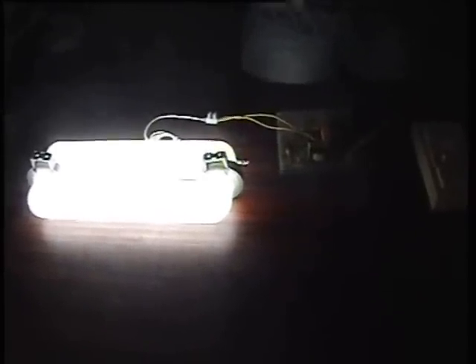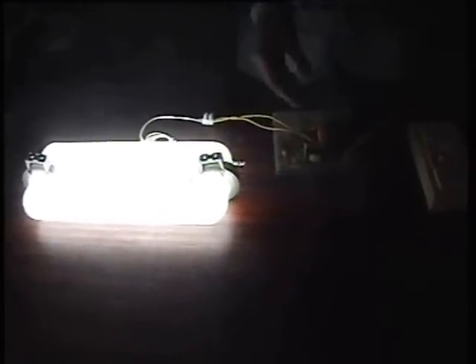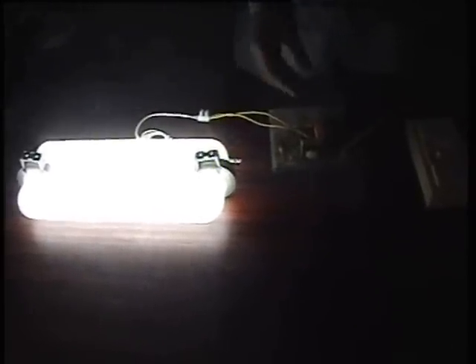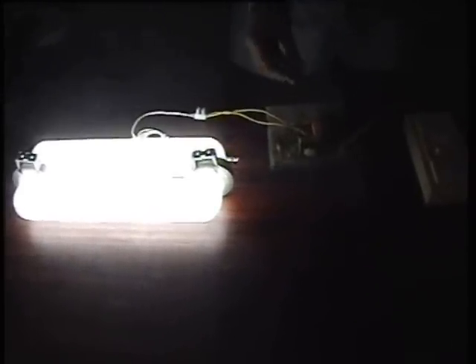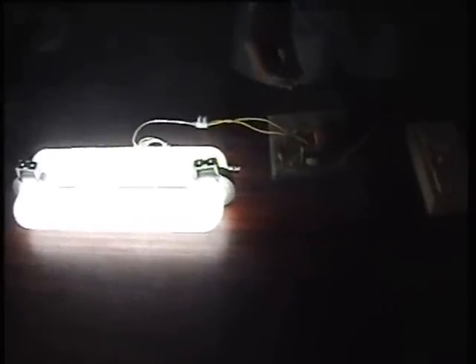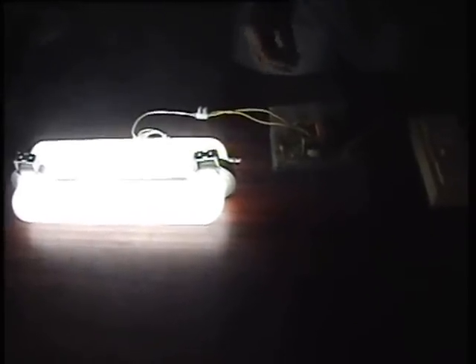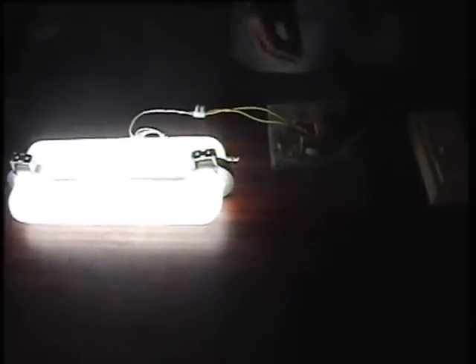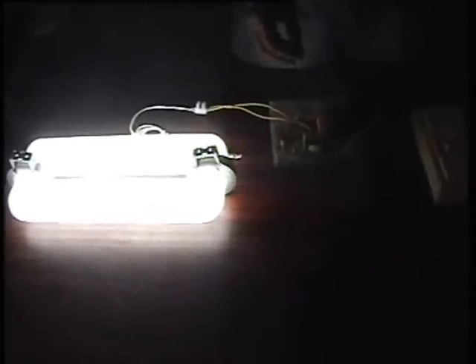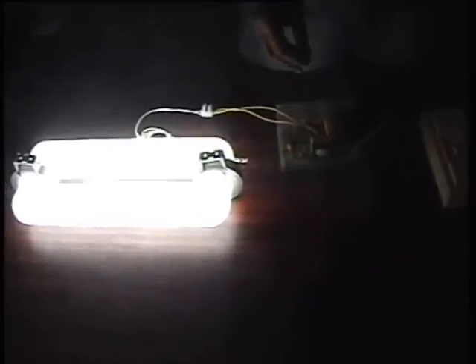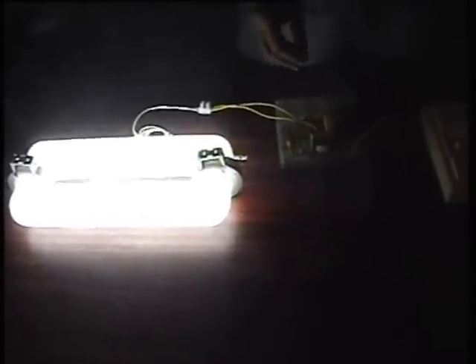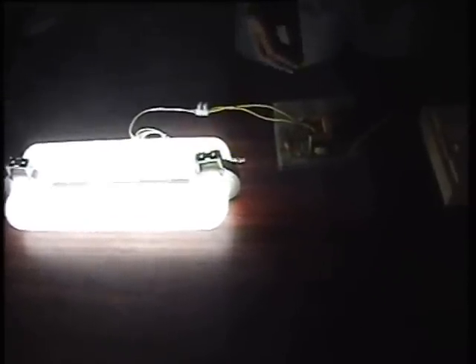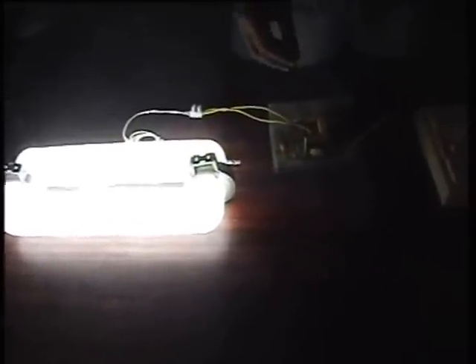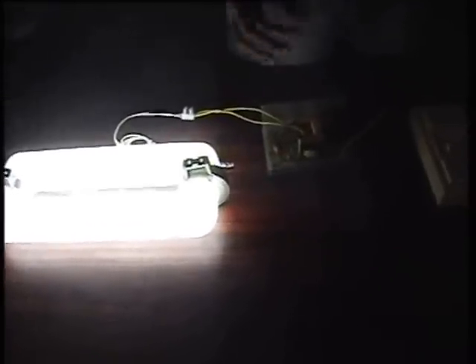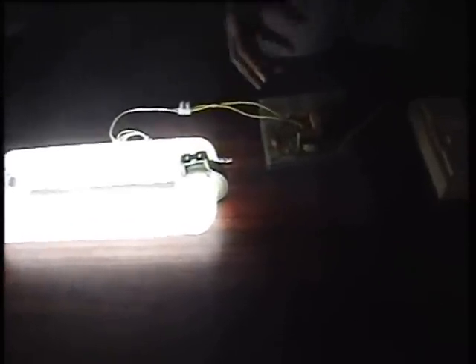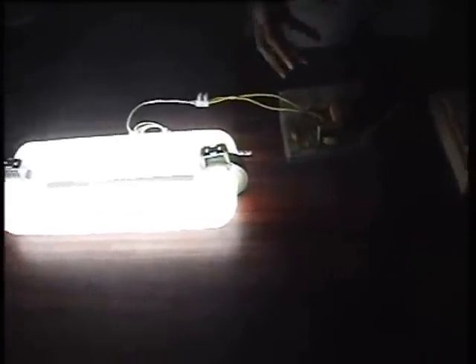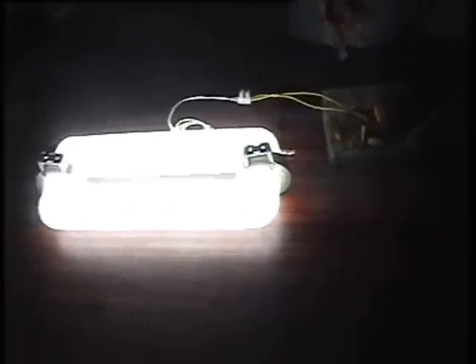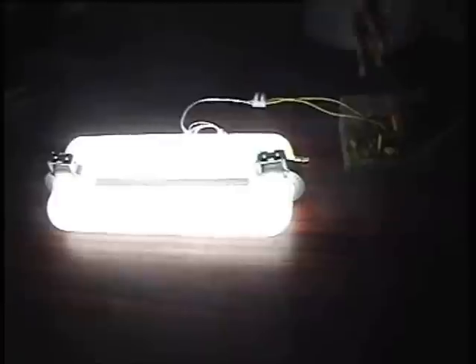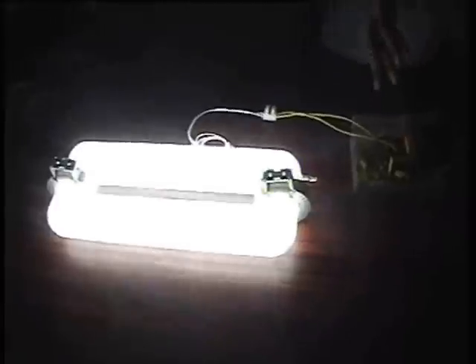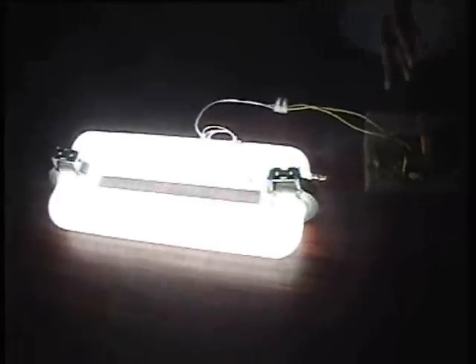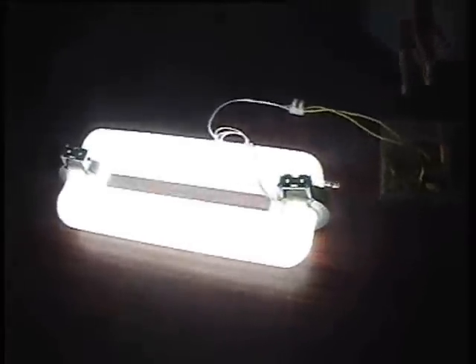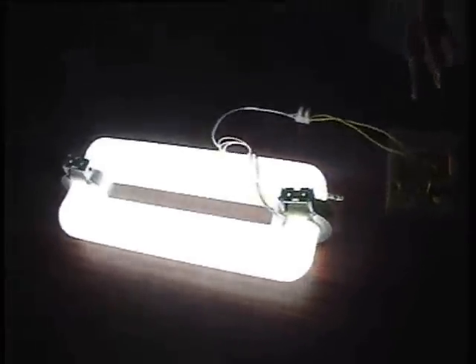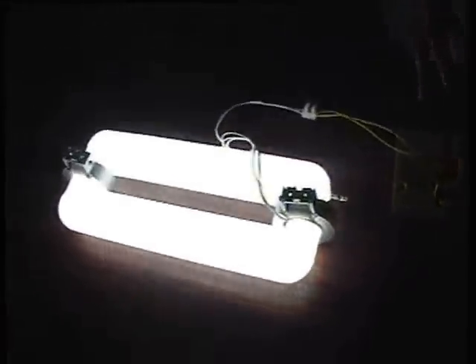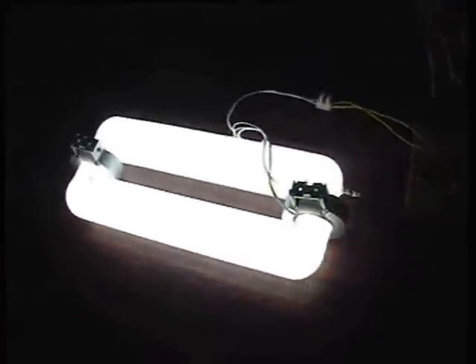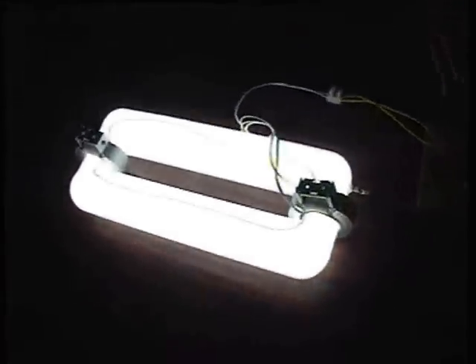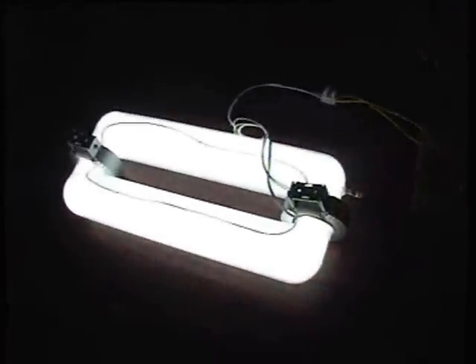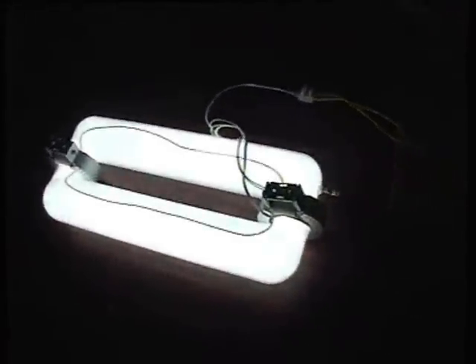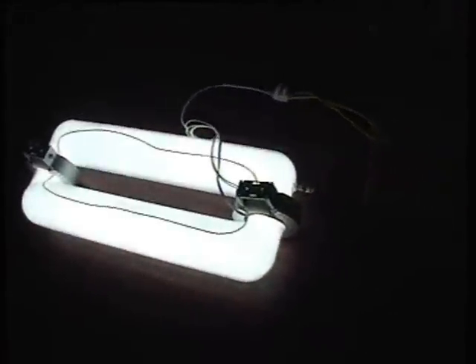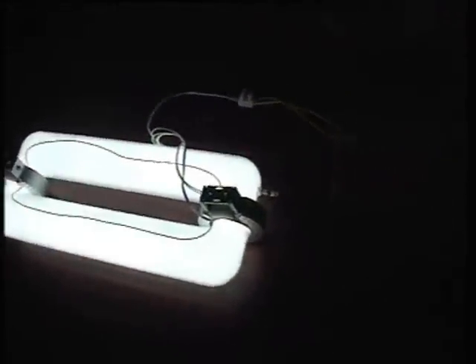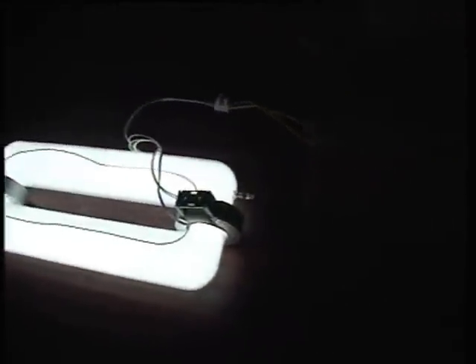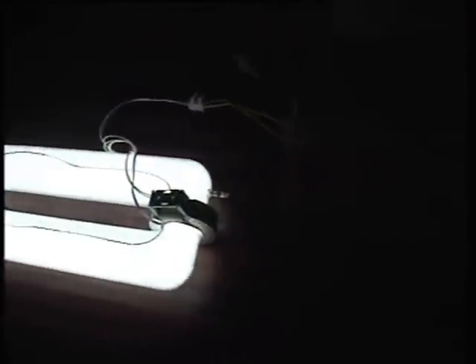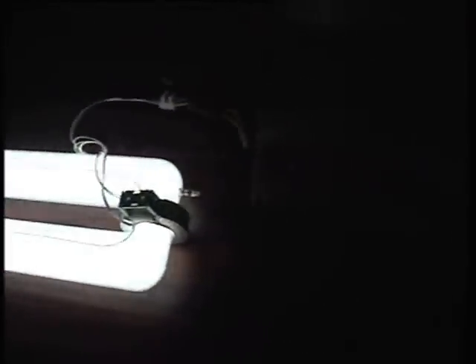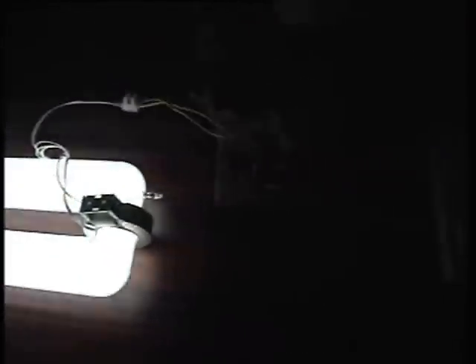This is a very small circuit with very few components, and we achieved this result — the induction lamp working with a very very small circuit.